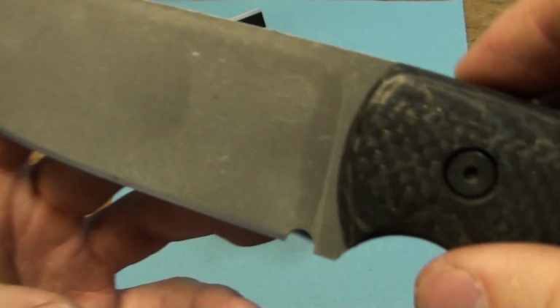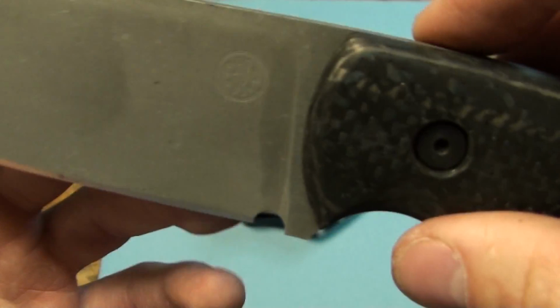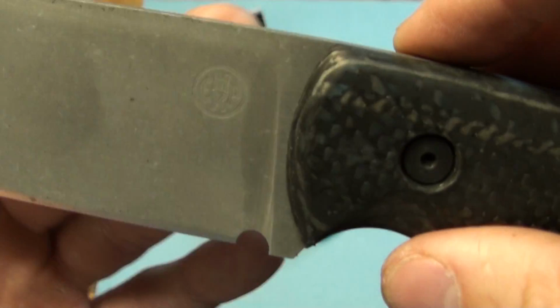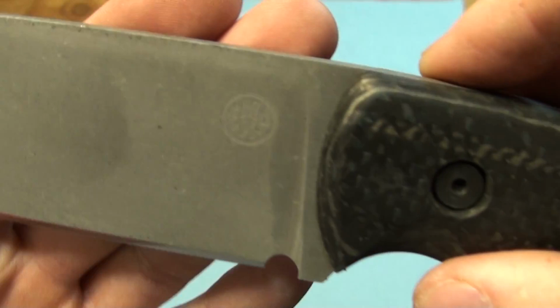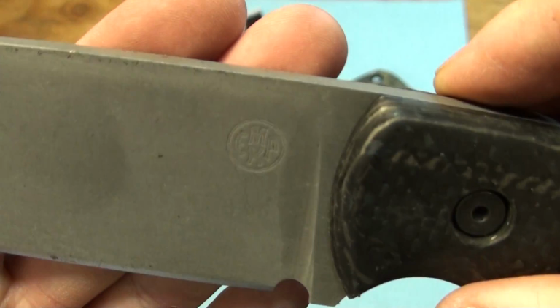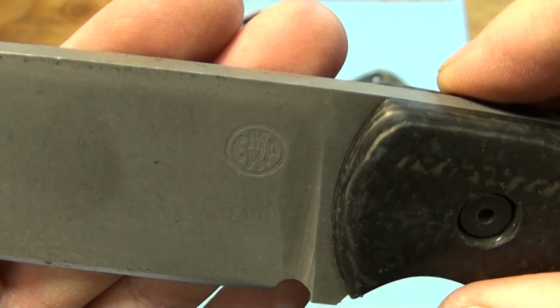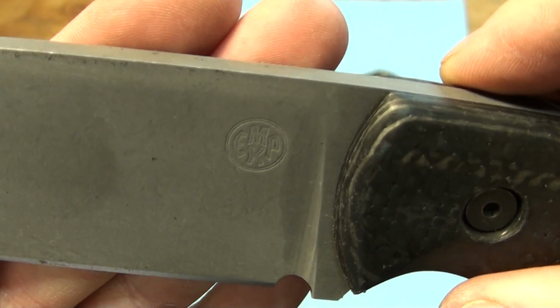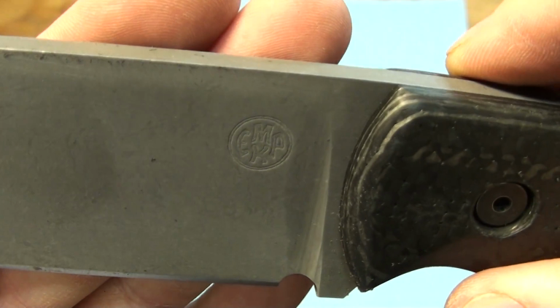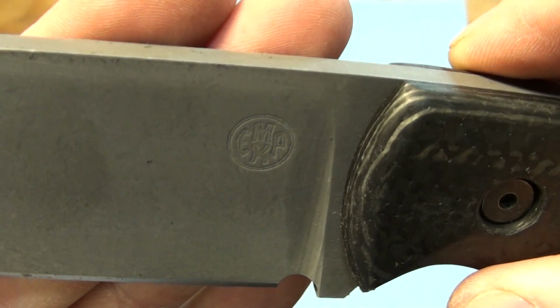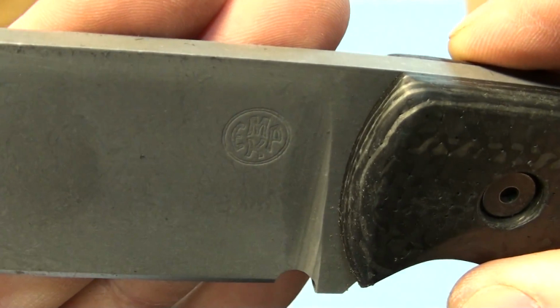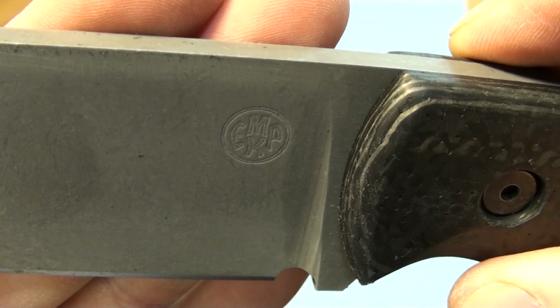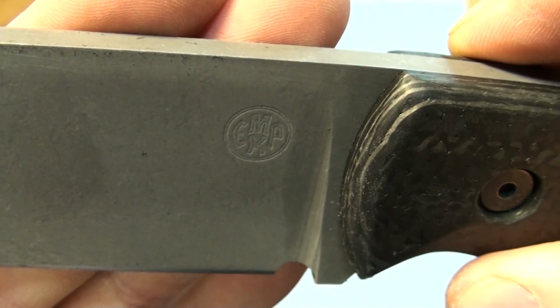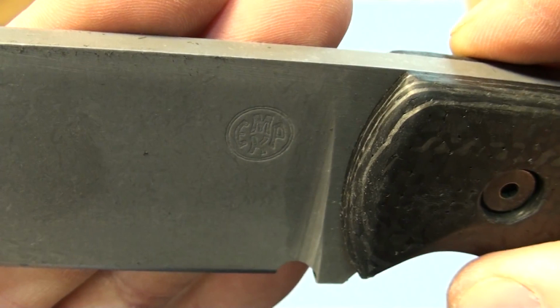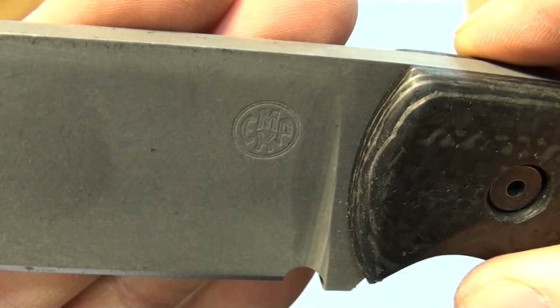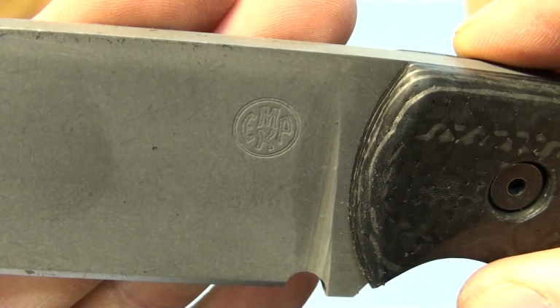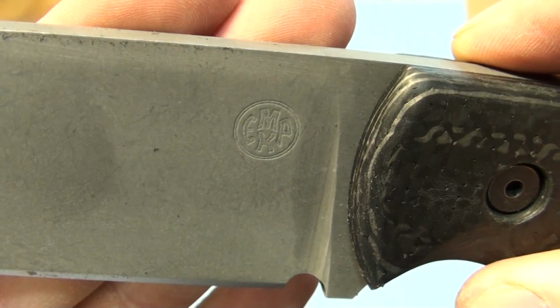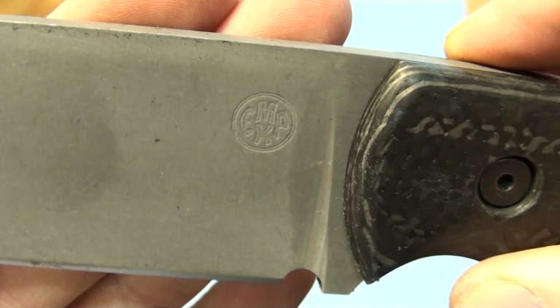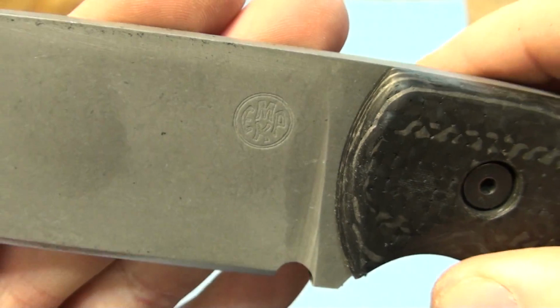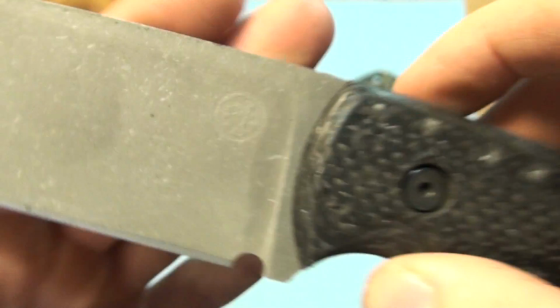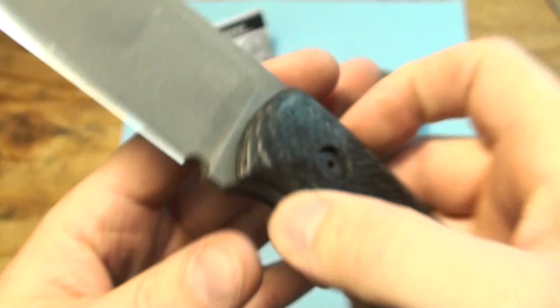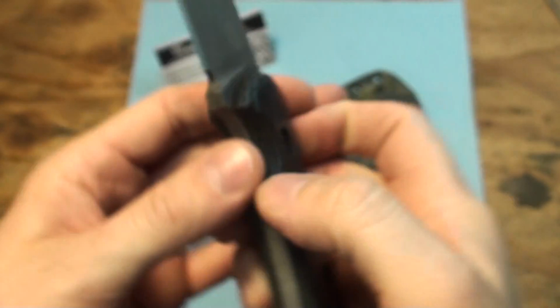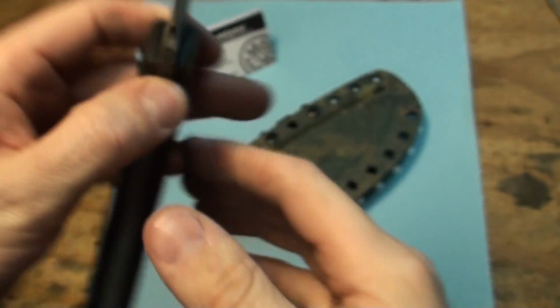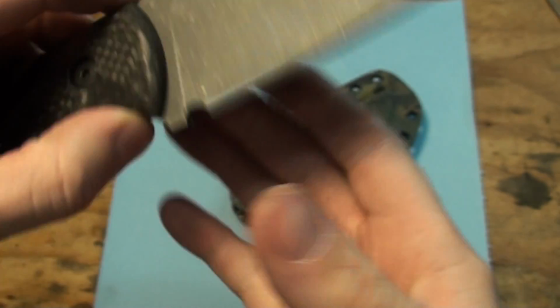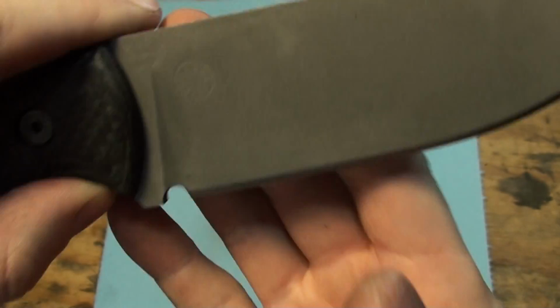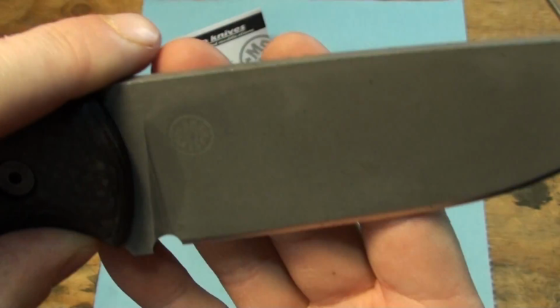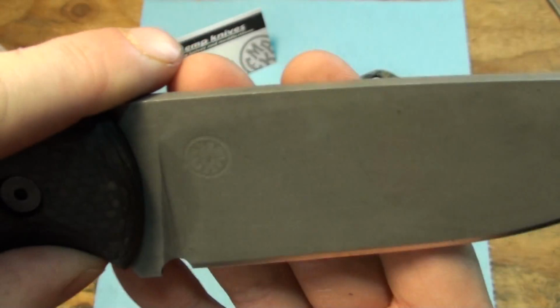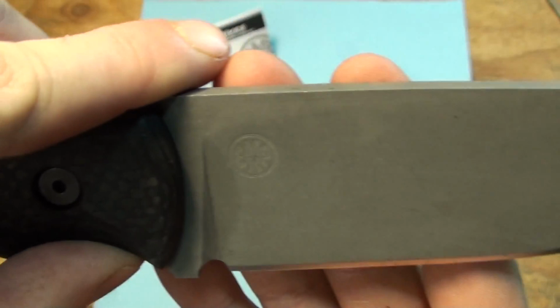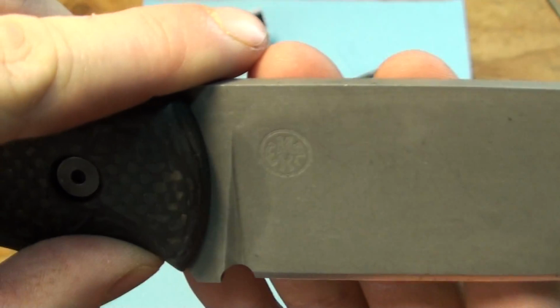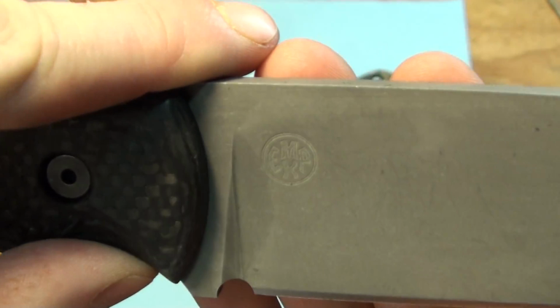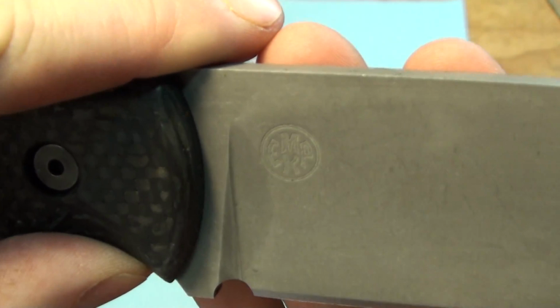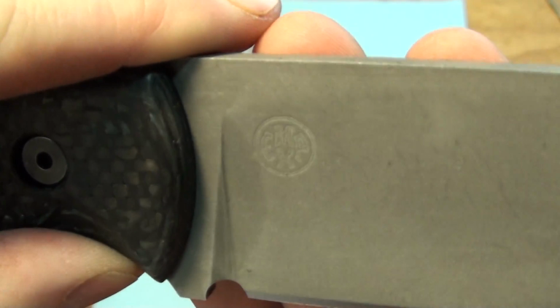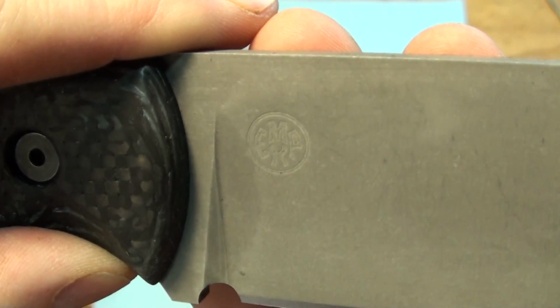See if you can see that logo on there — looks pretty cool. Same on this side.